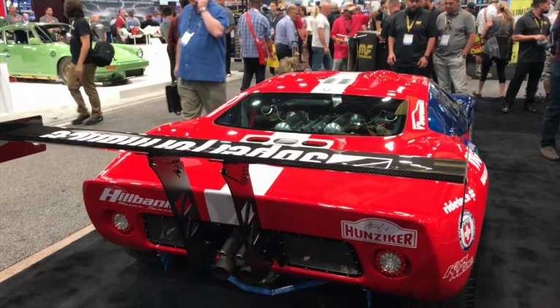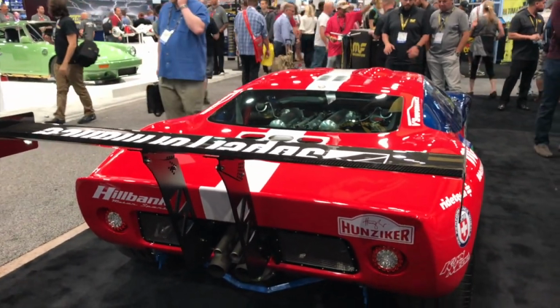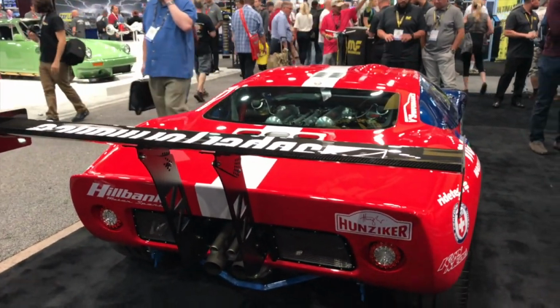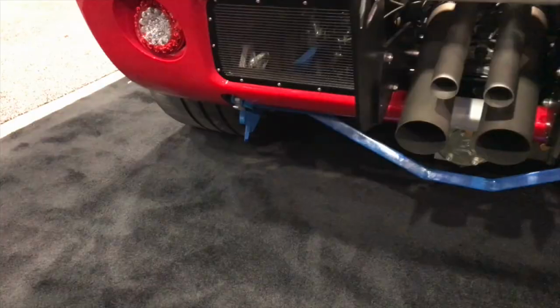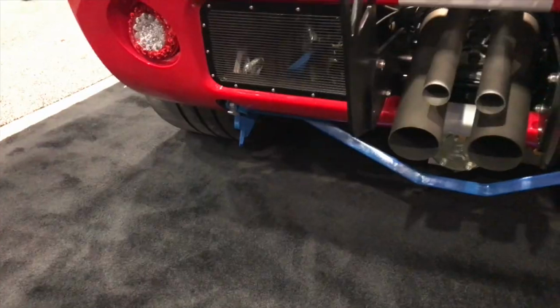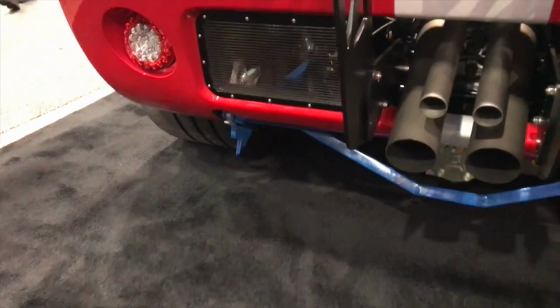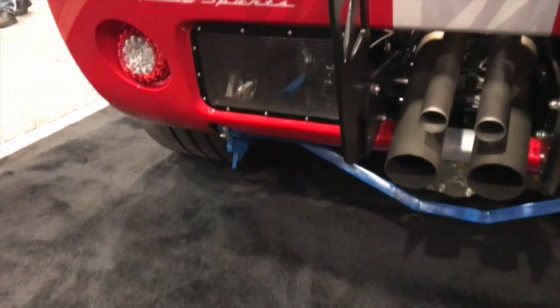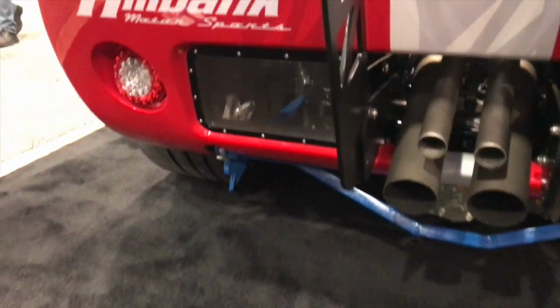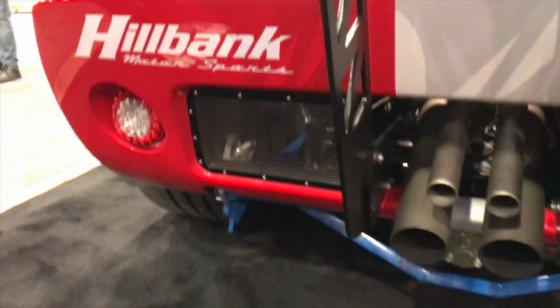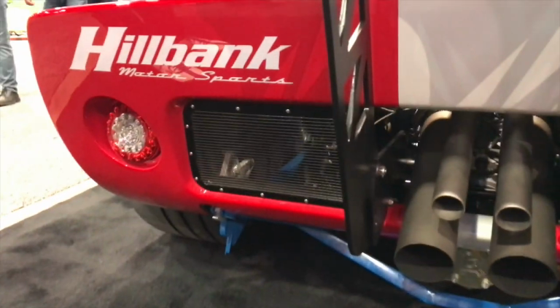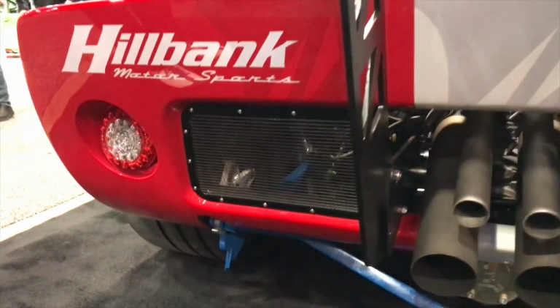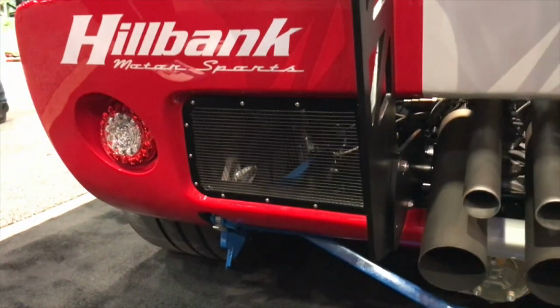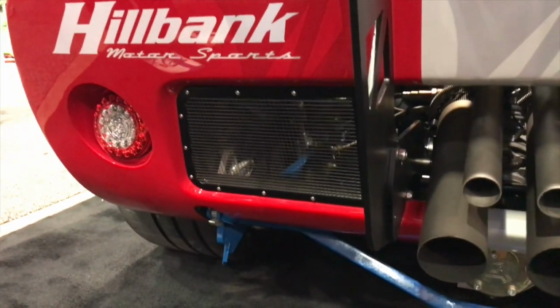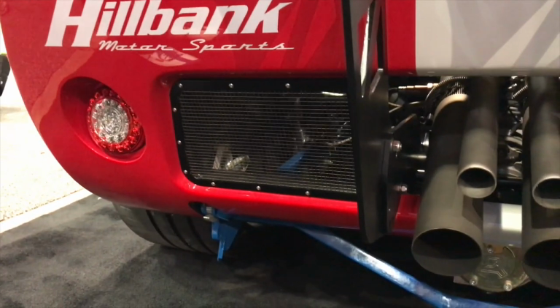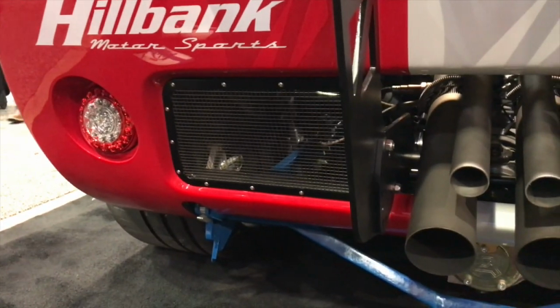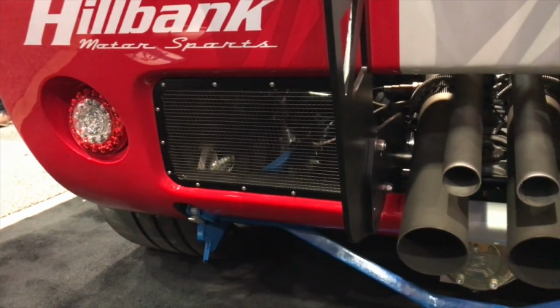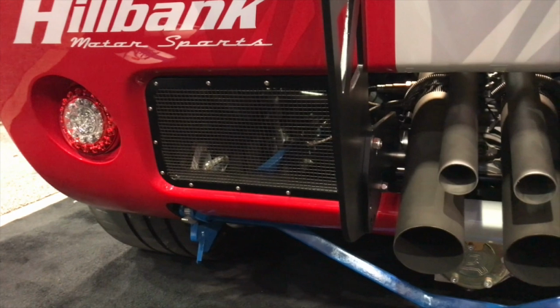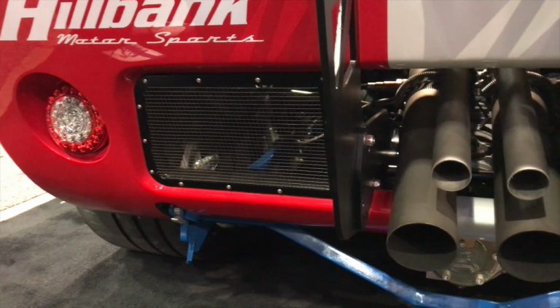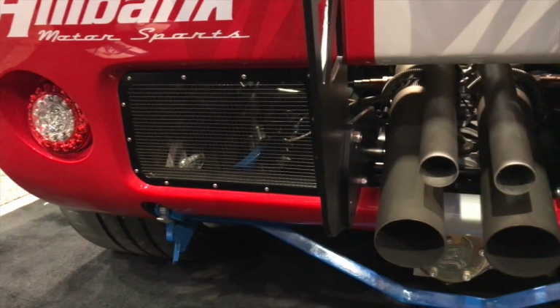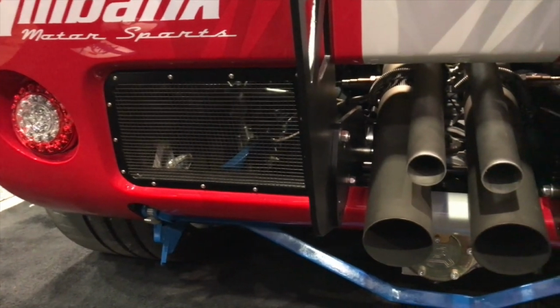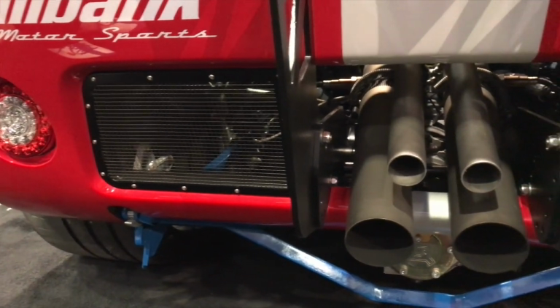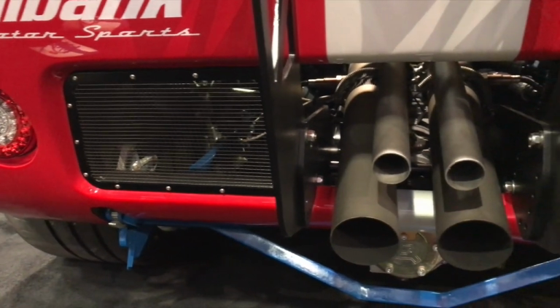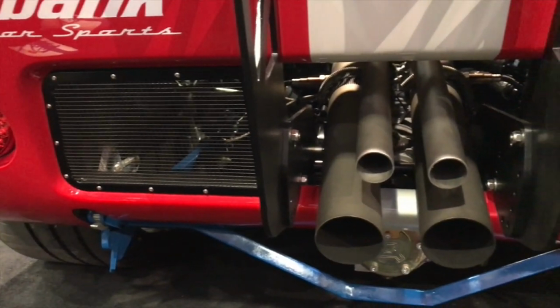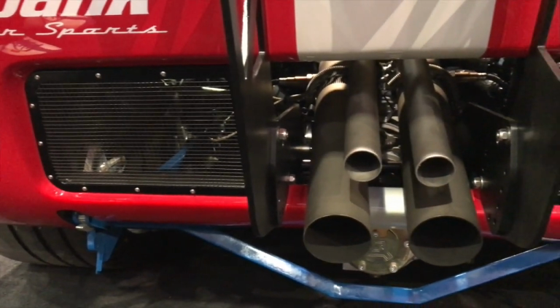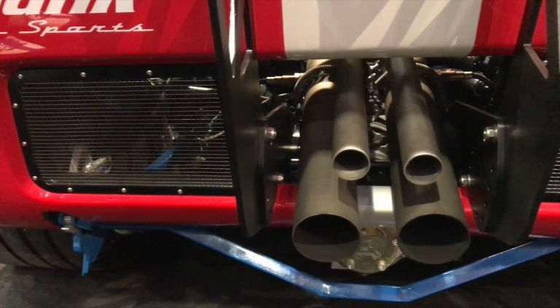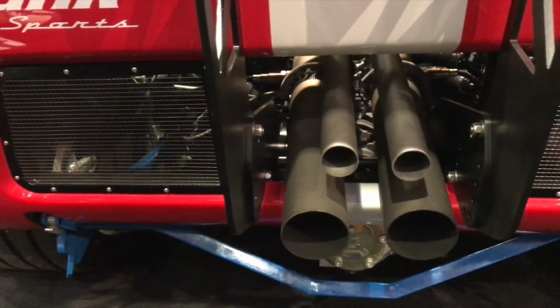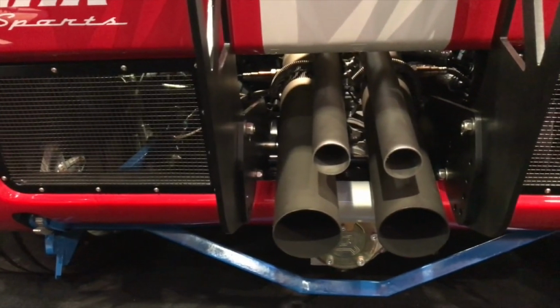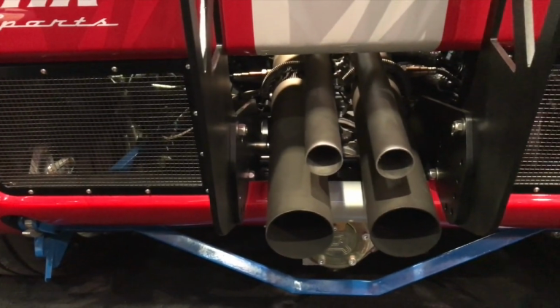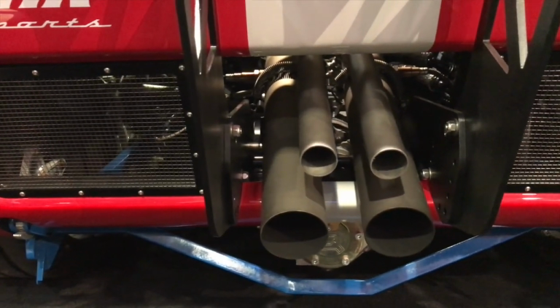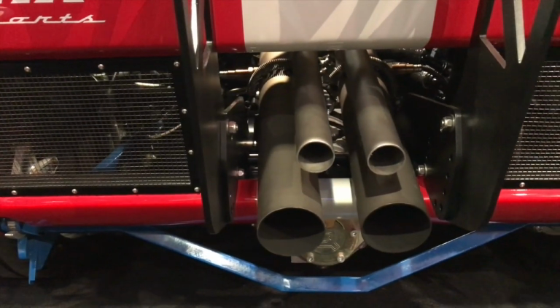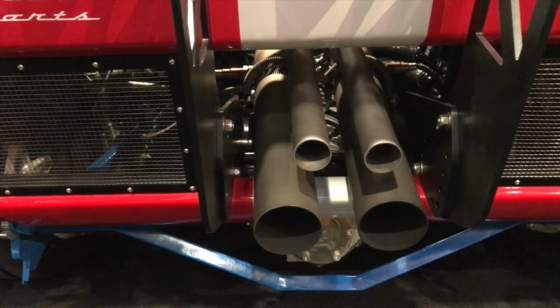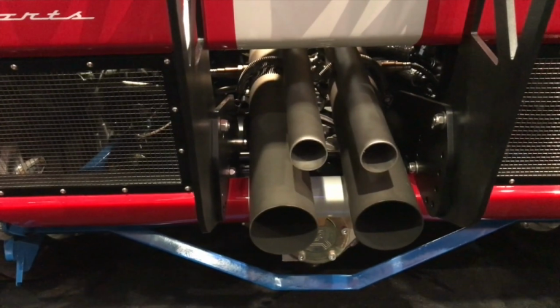I guarantee my favorite thing on this car is how it sounds. It is the best sounding 3.5 EcoBoost on the planet.